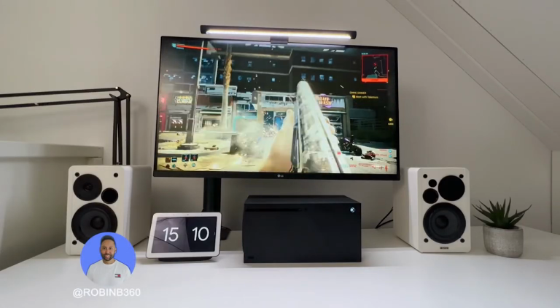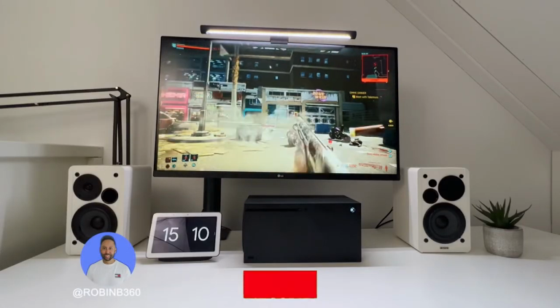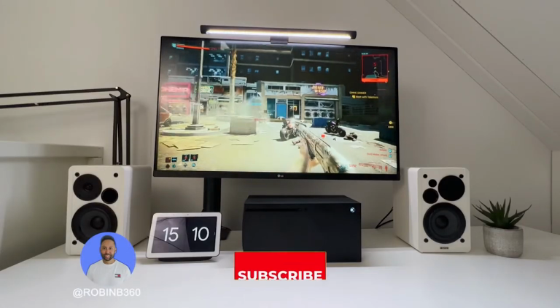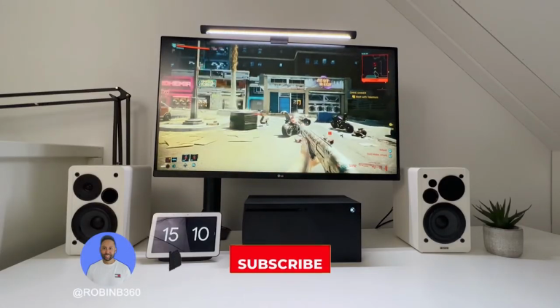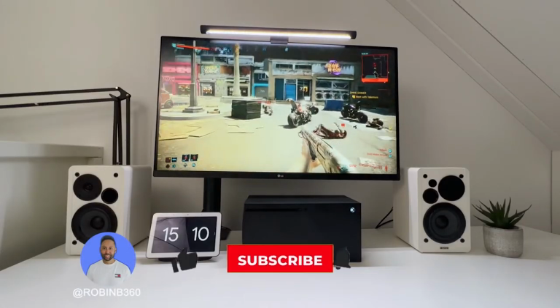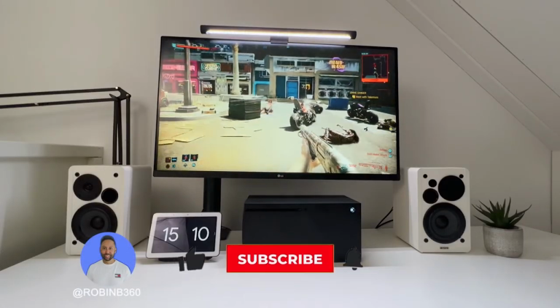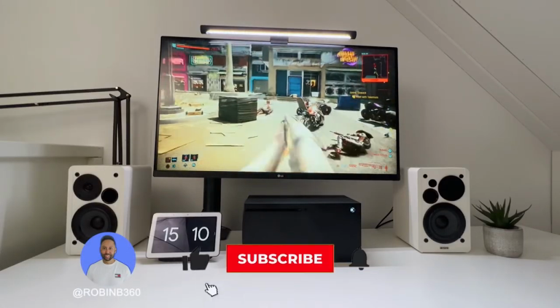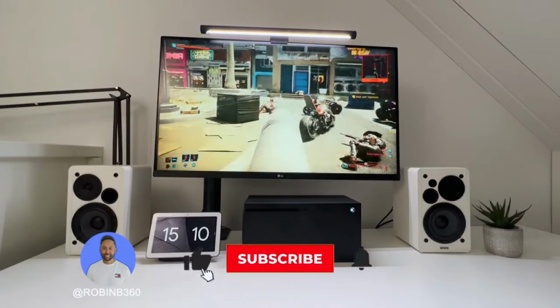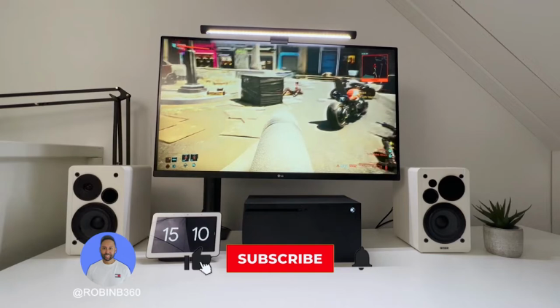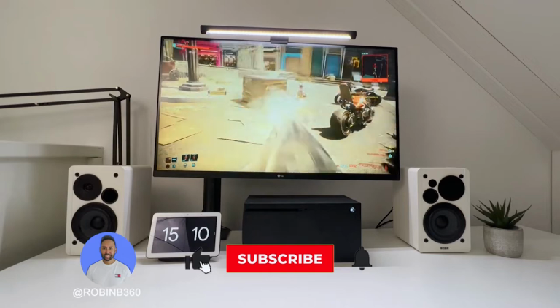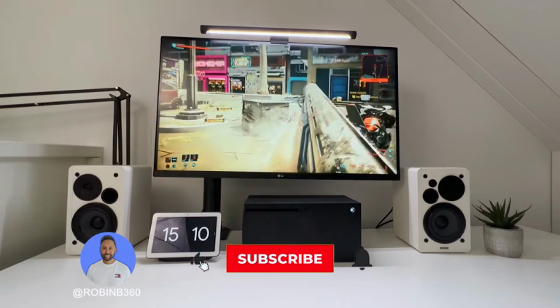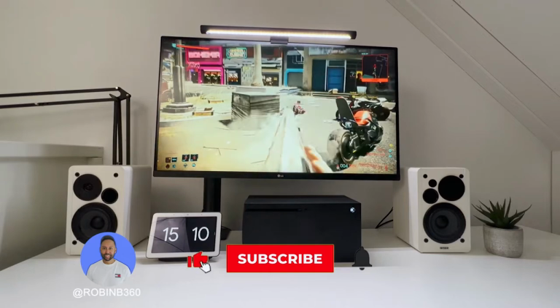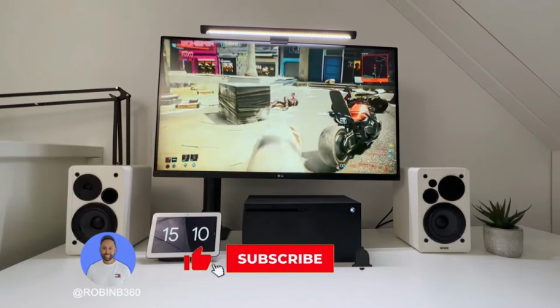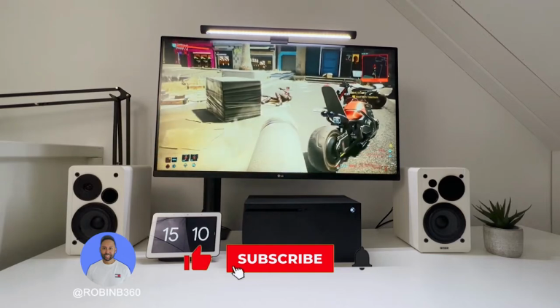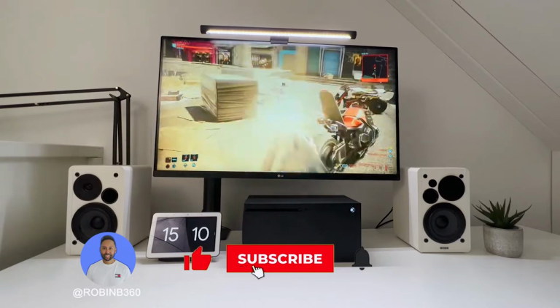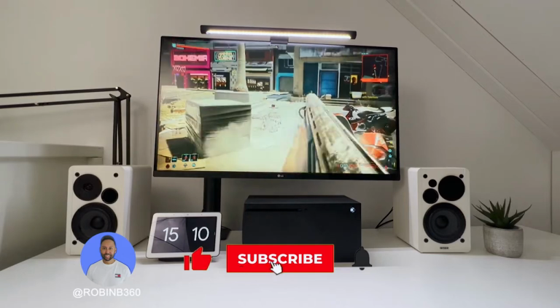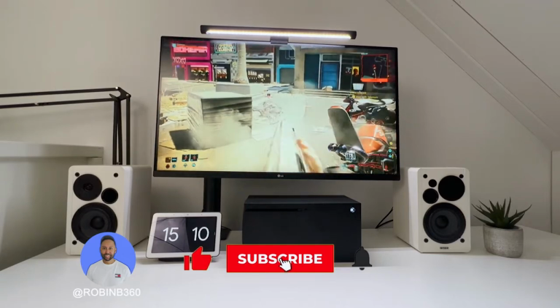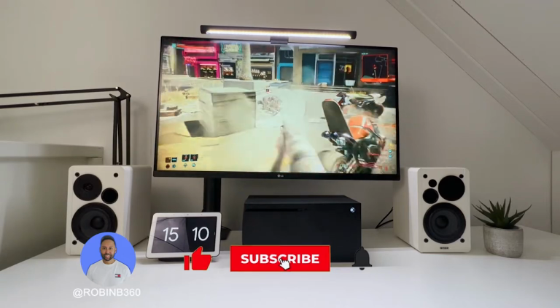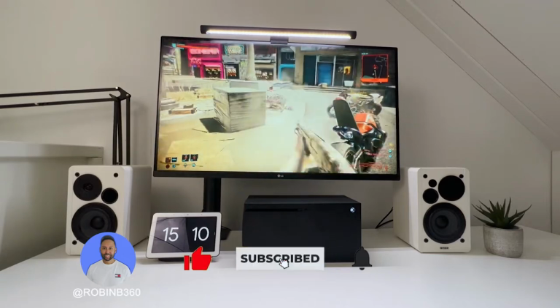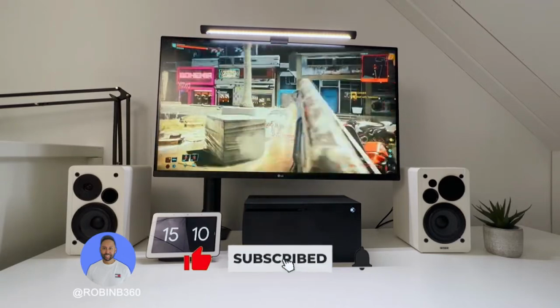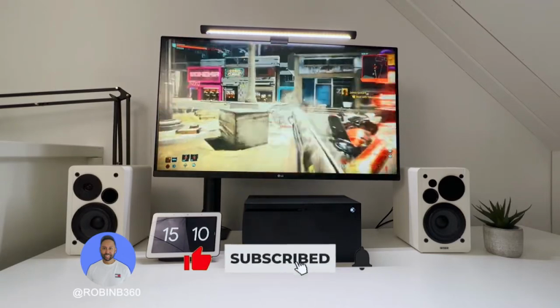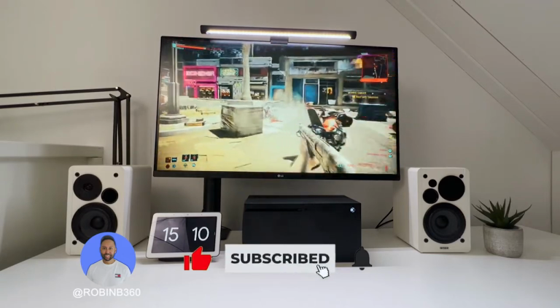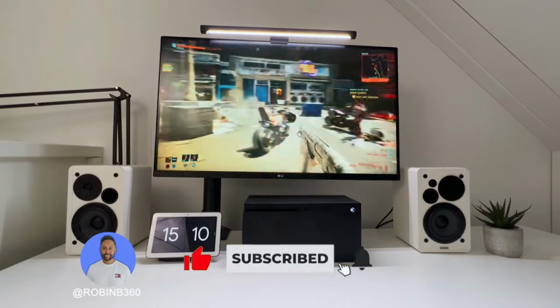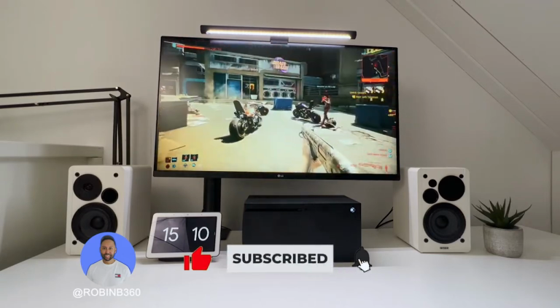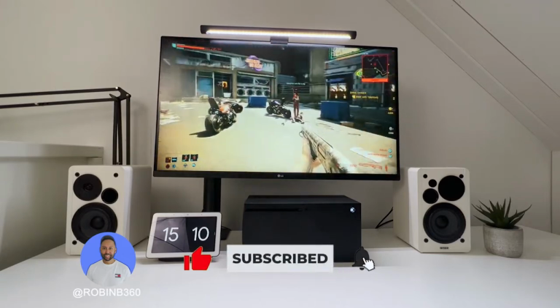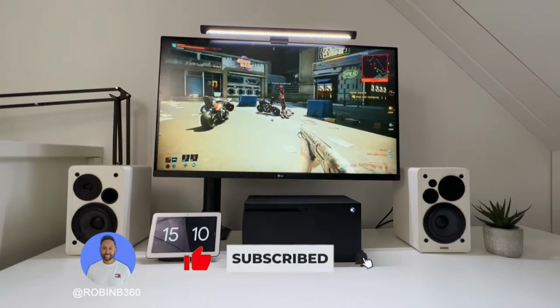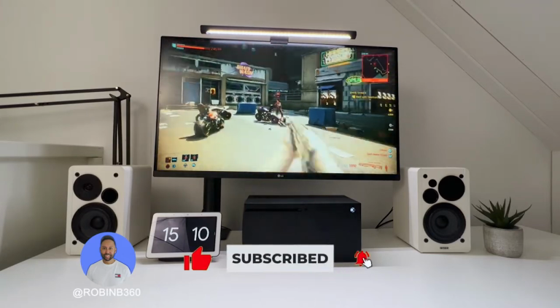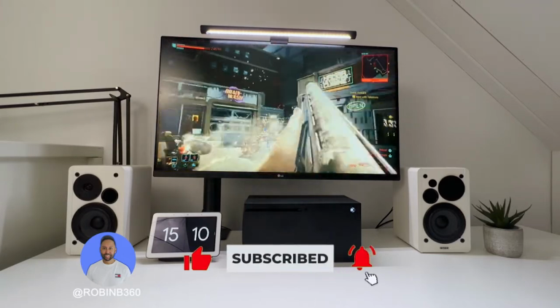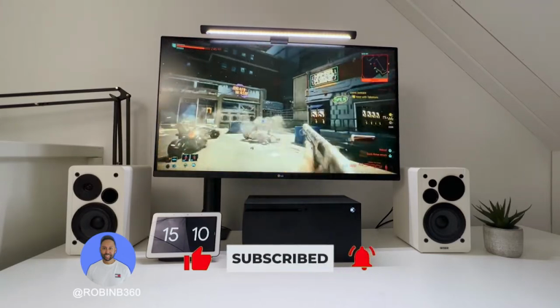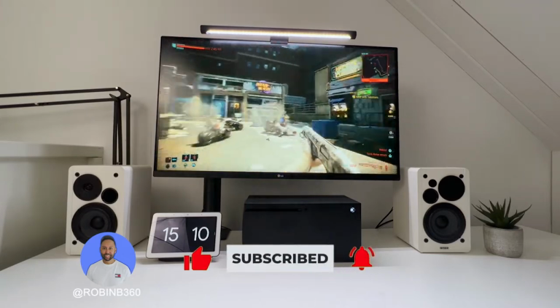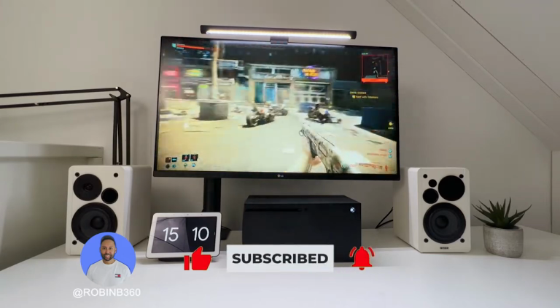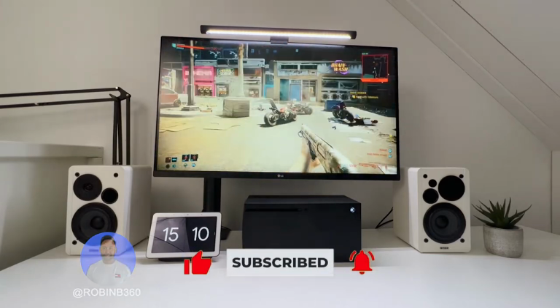If you're new to the channel, make sure to like and subscribe to see more similar content. Now let's continue.